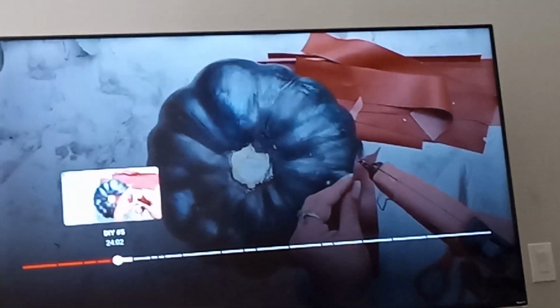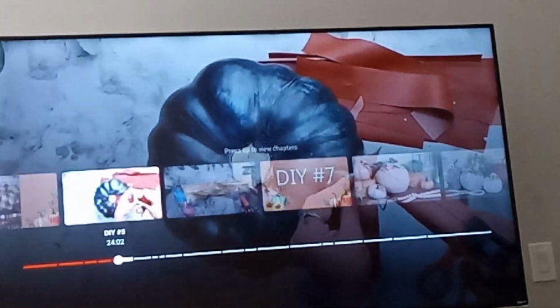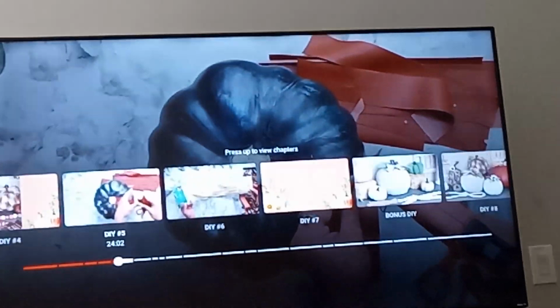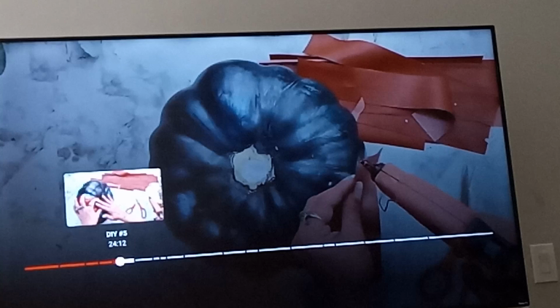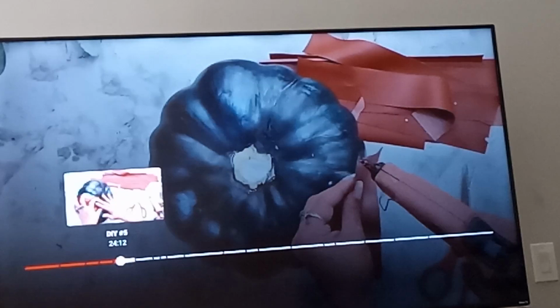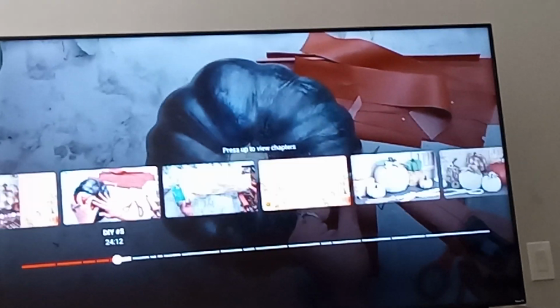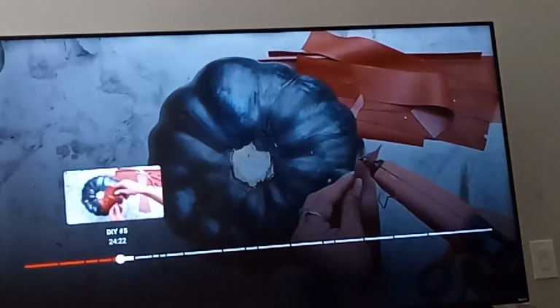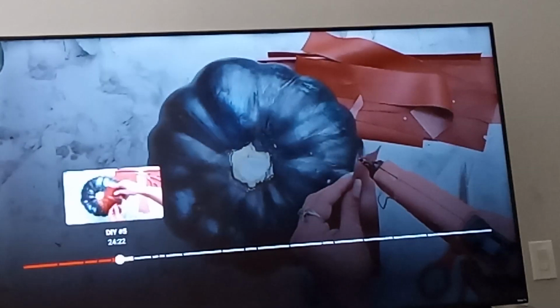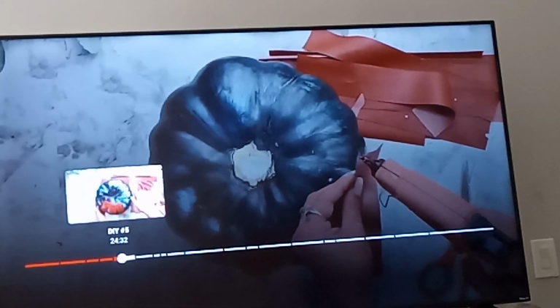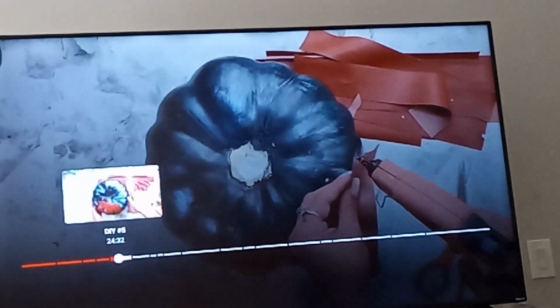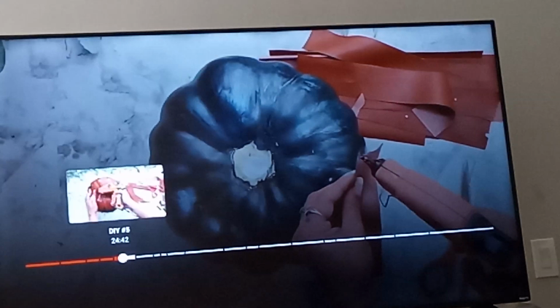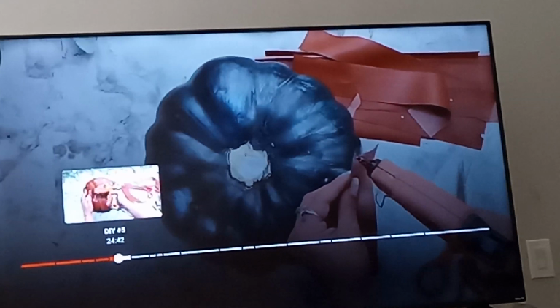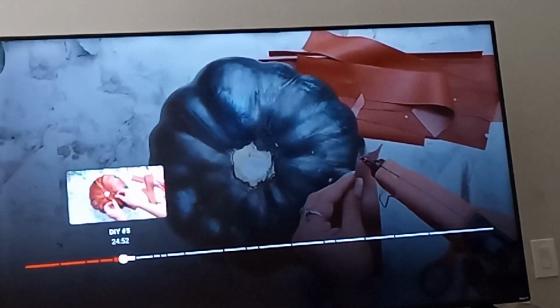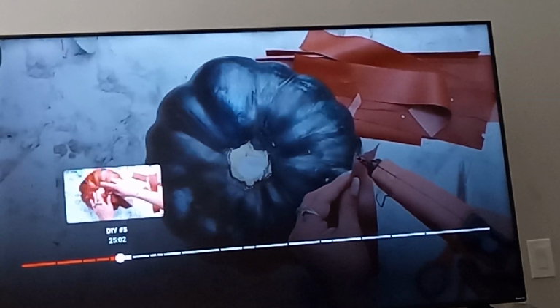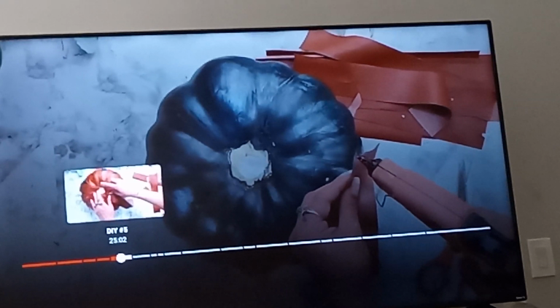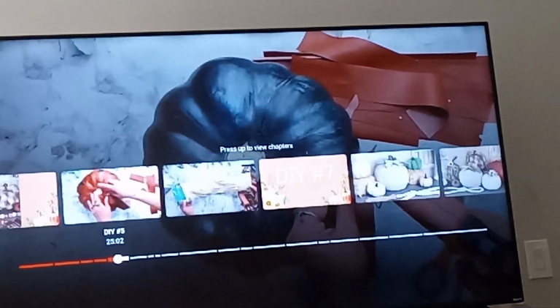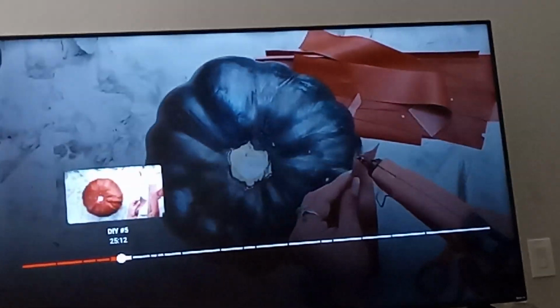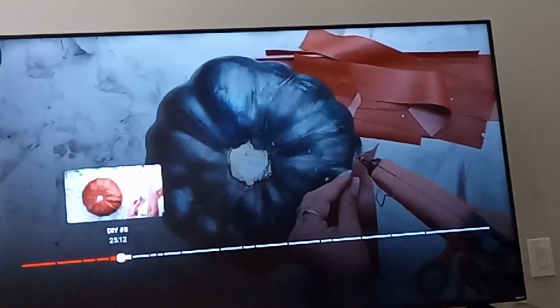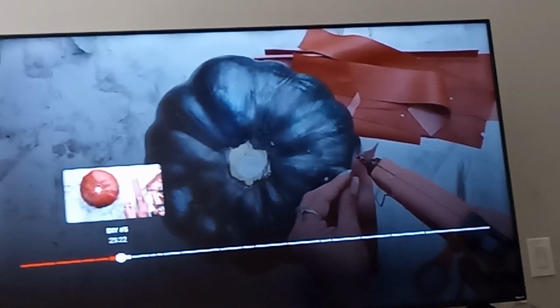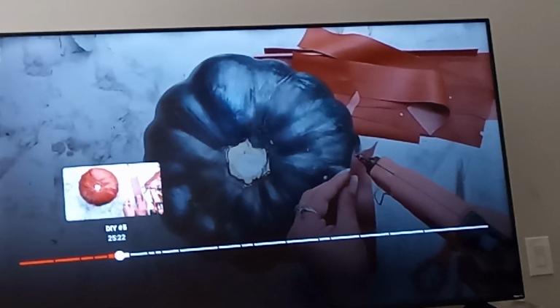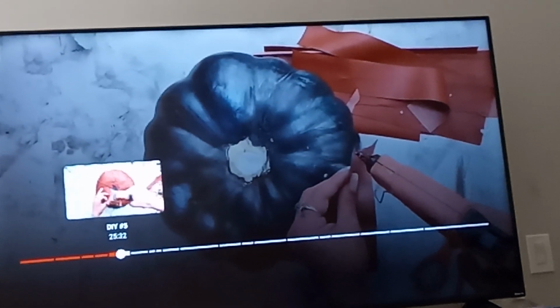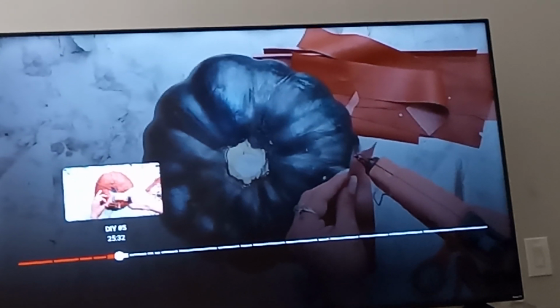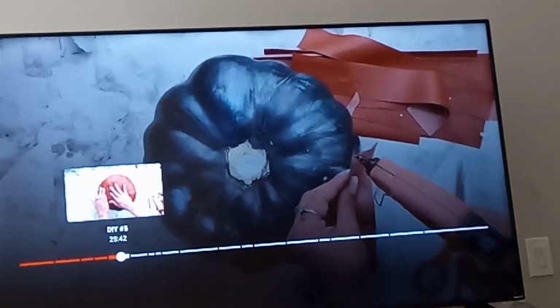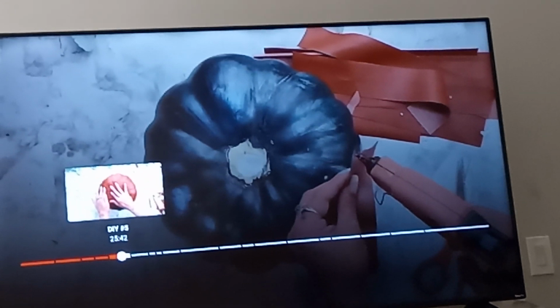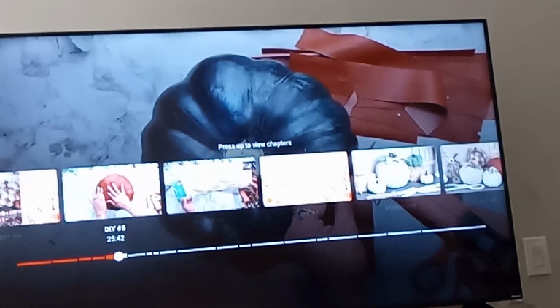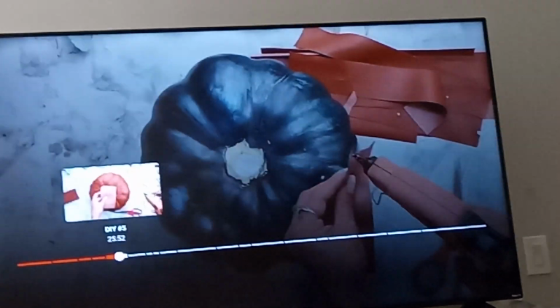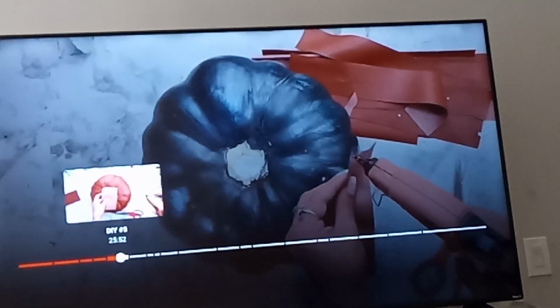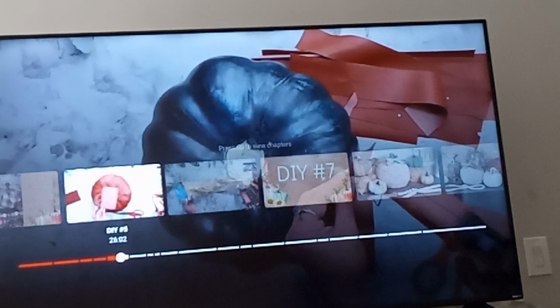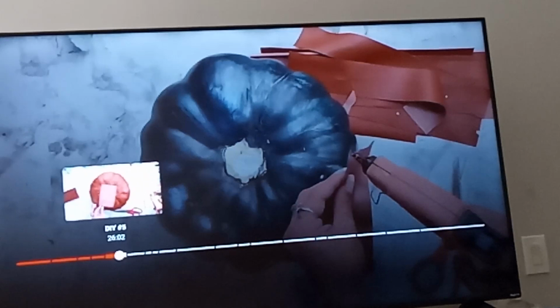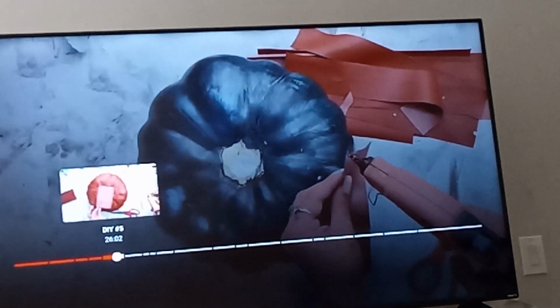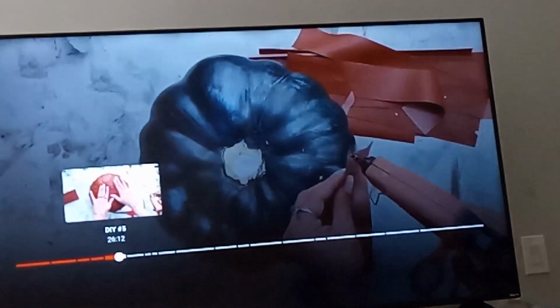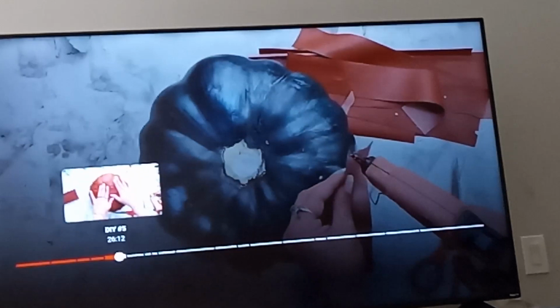I'm going to run it forward a little bit so you don't have to watch the whole thing, but it's so cool when she finishes it.